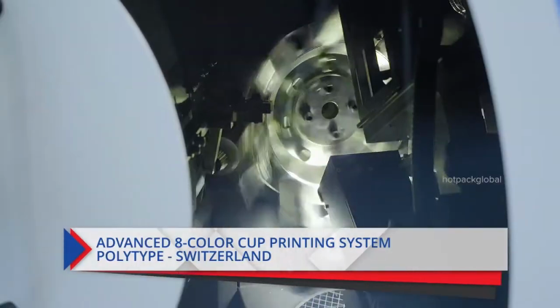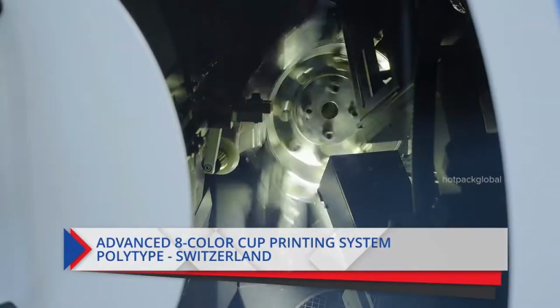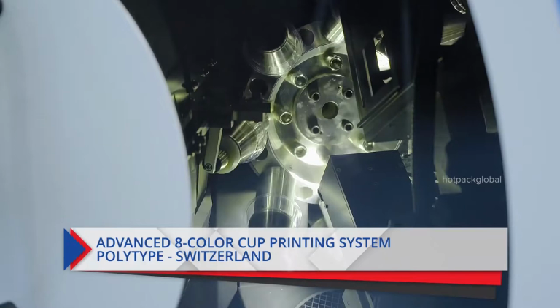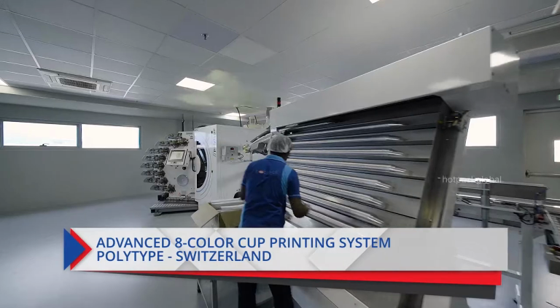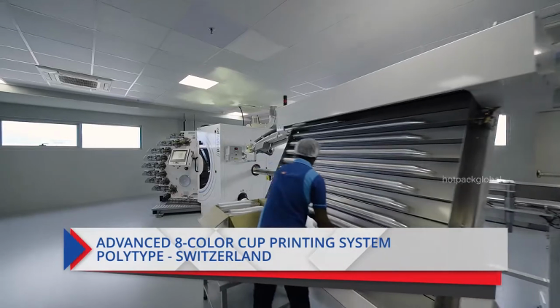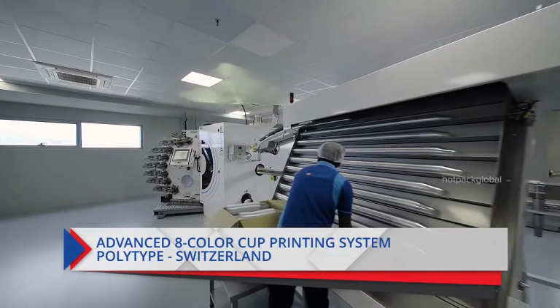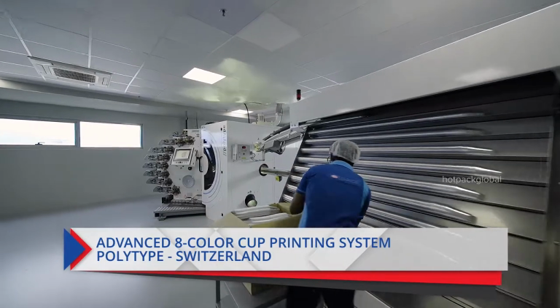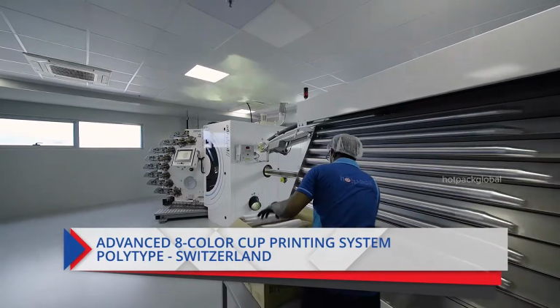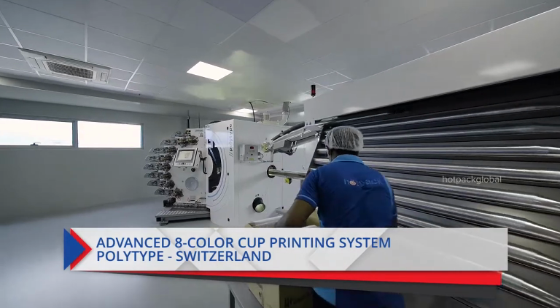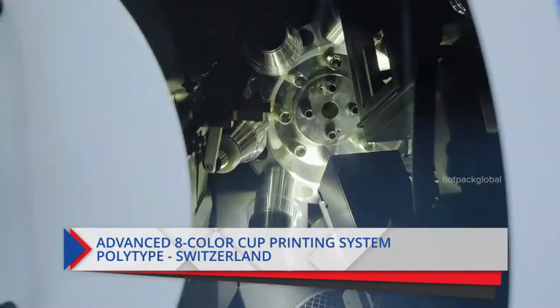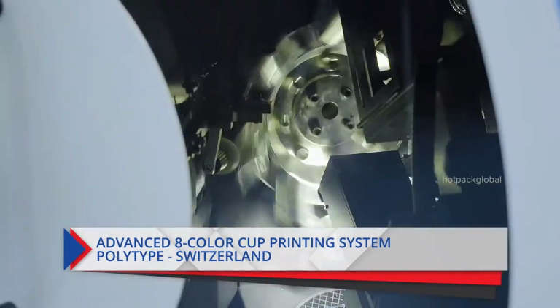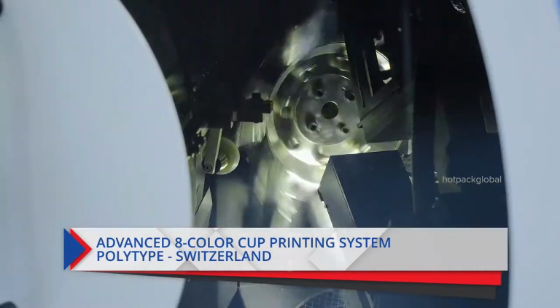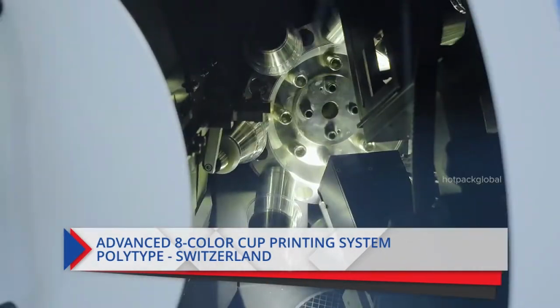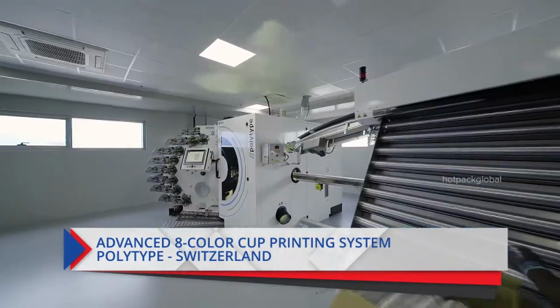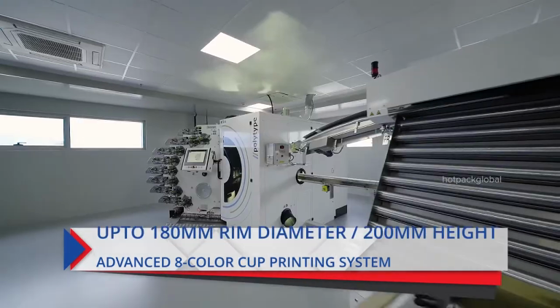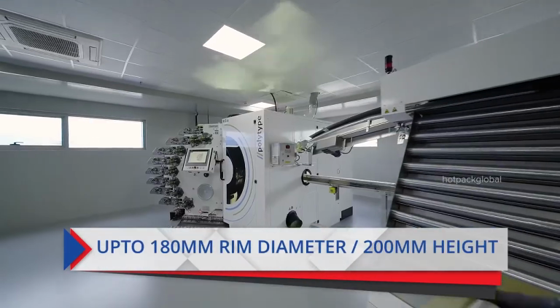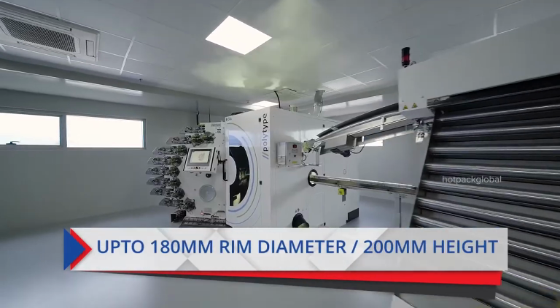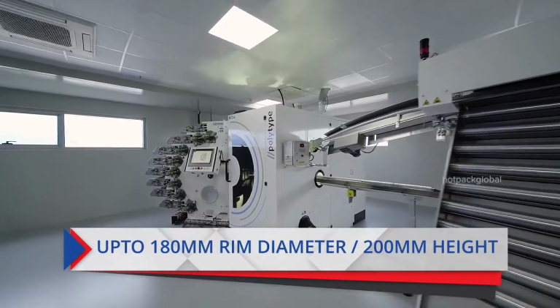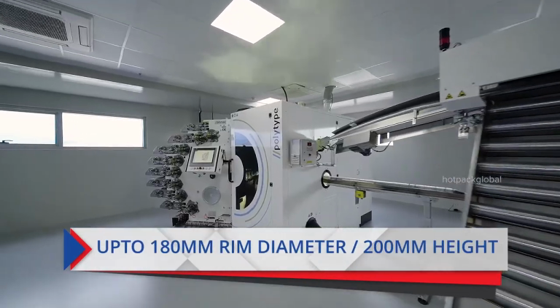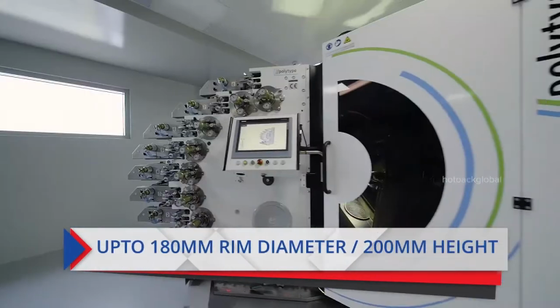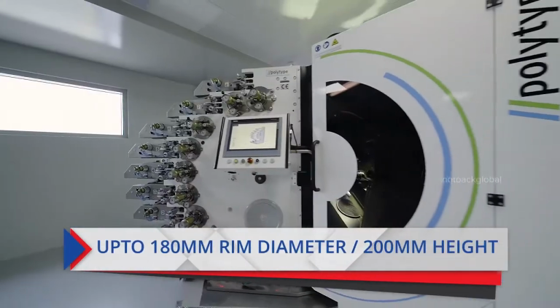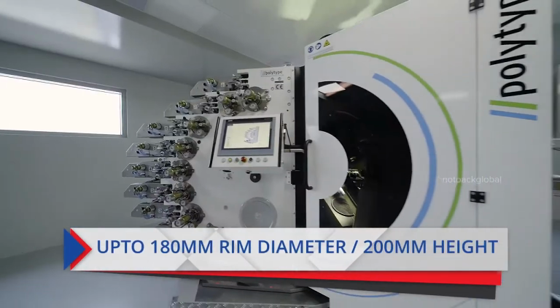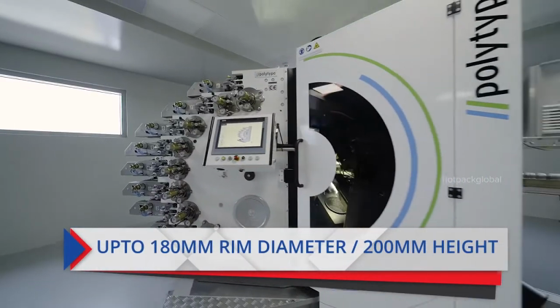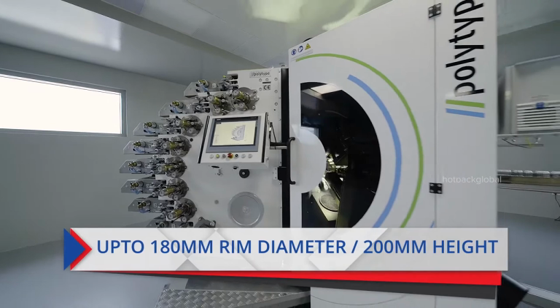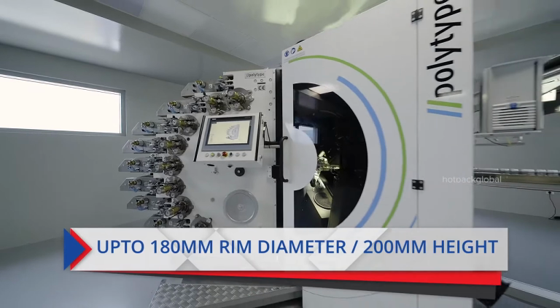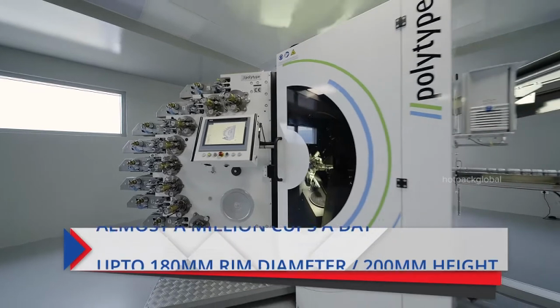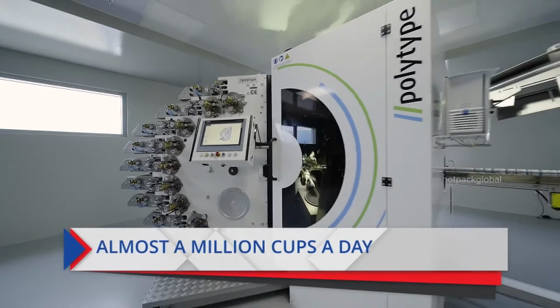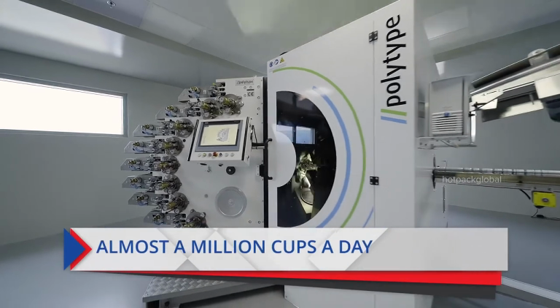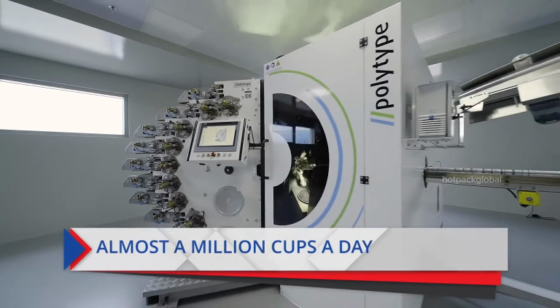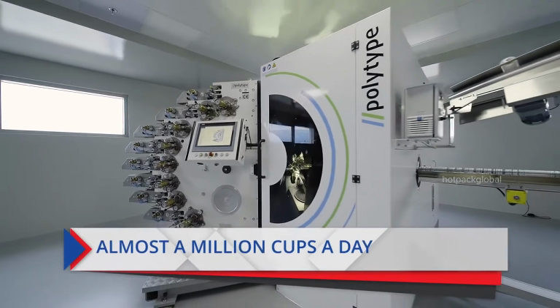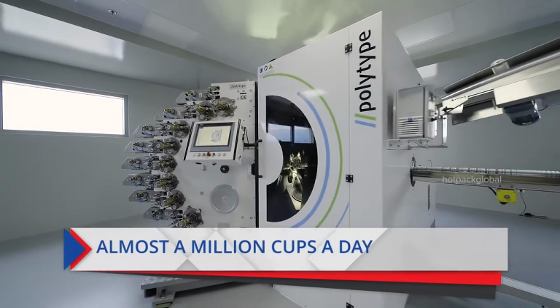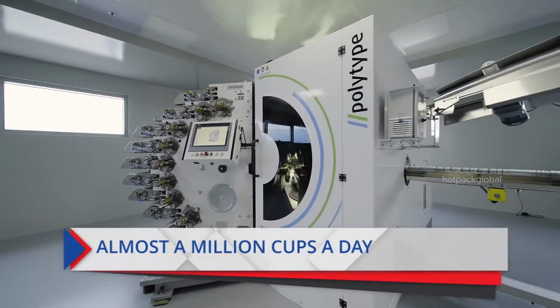This sophisticated 8-color cup printing machine from Polytype of Switzerland has a capacity to print more than 600 cups in a minute.